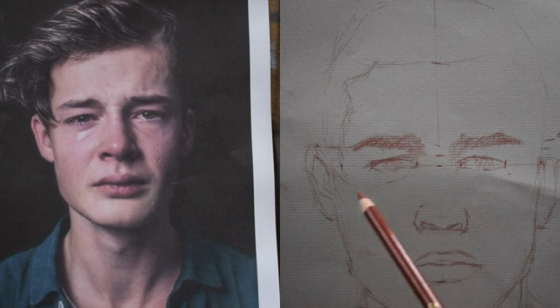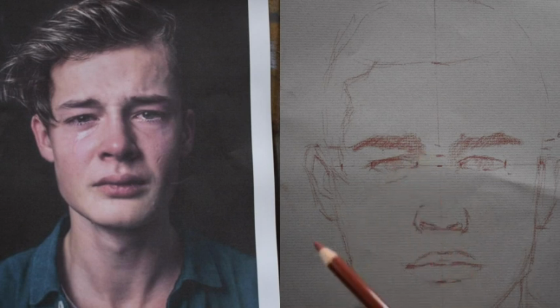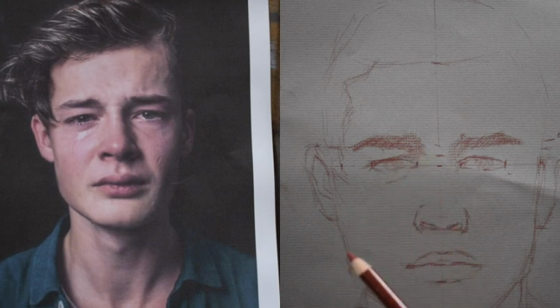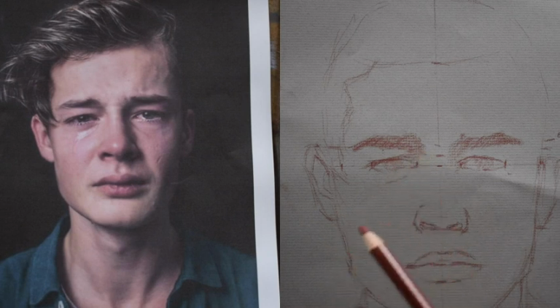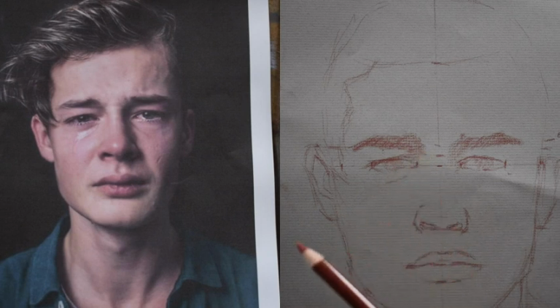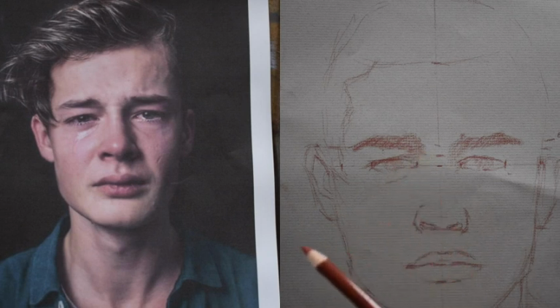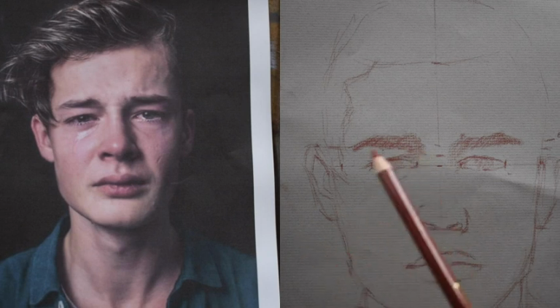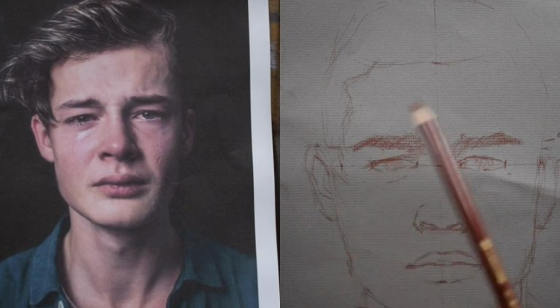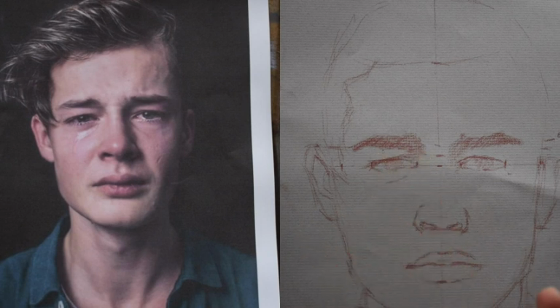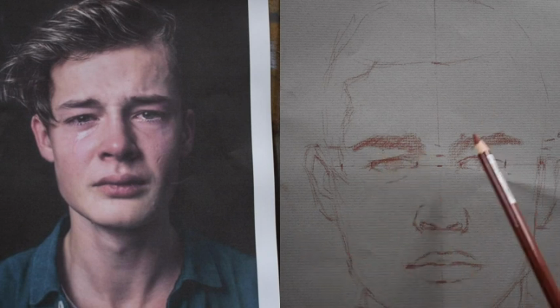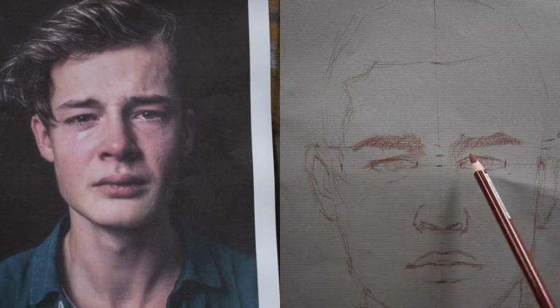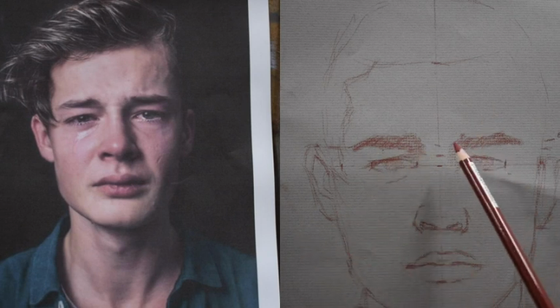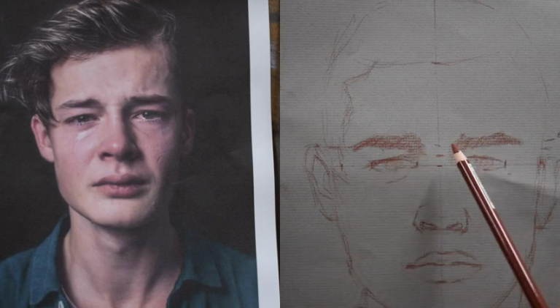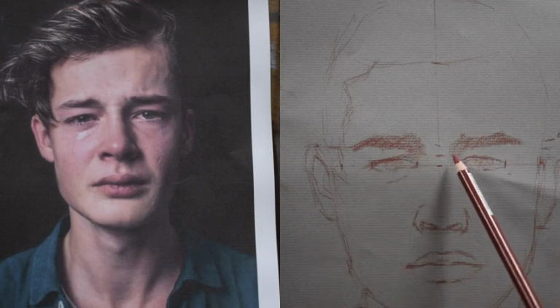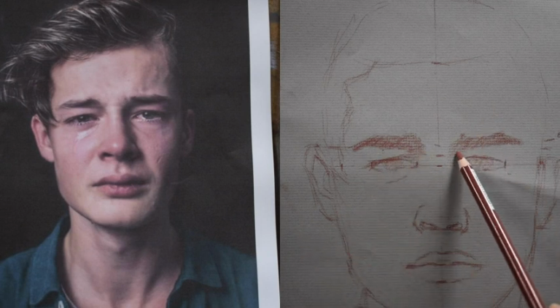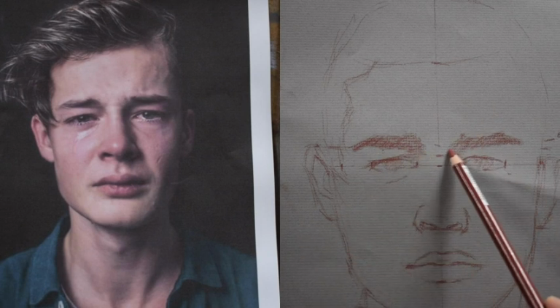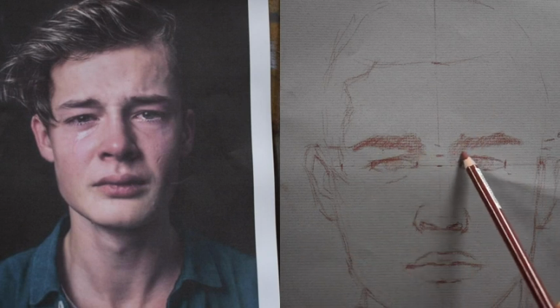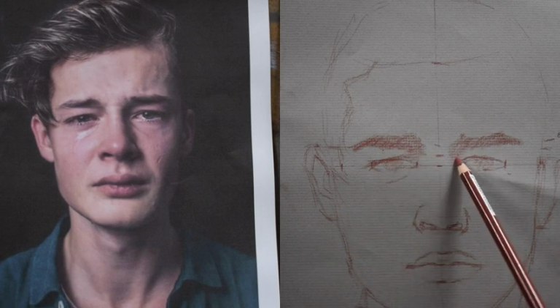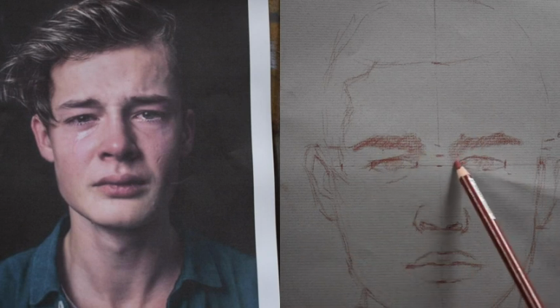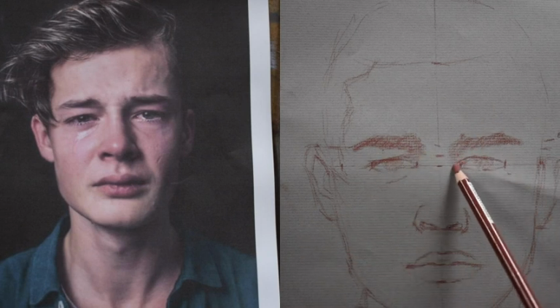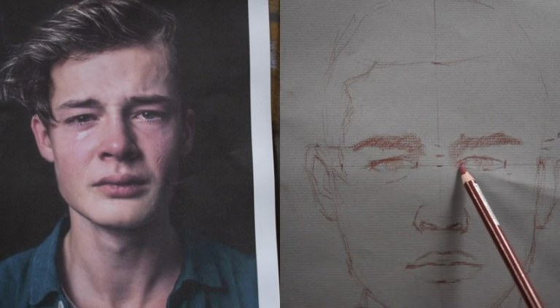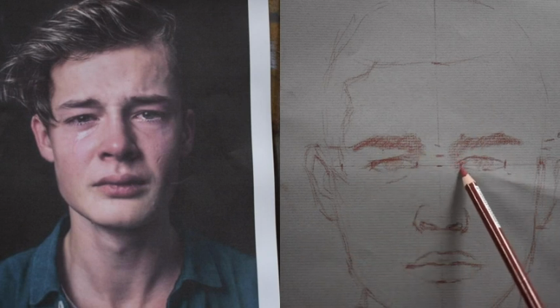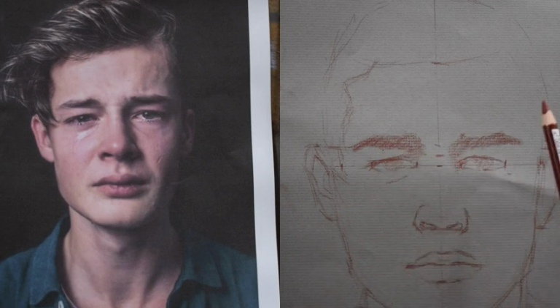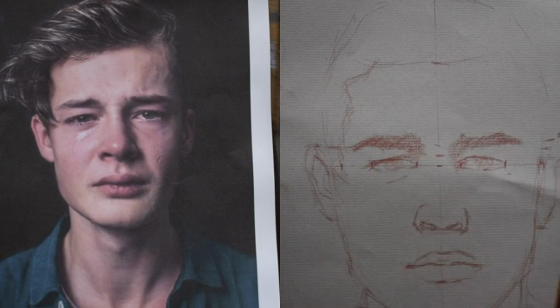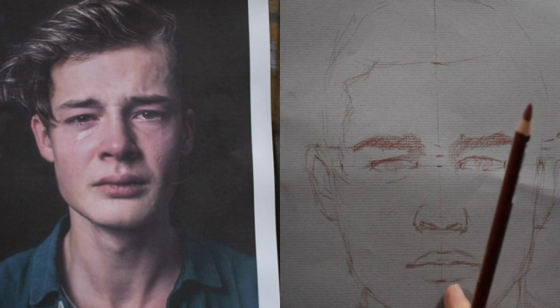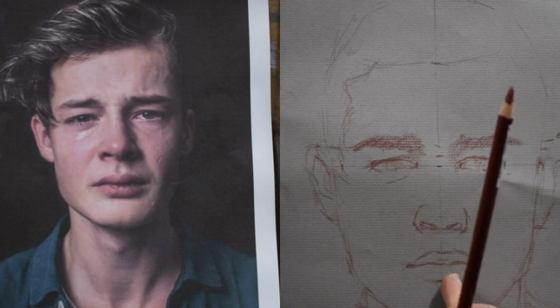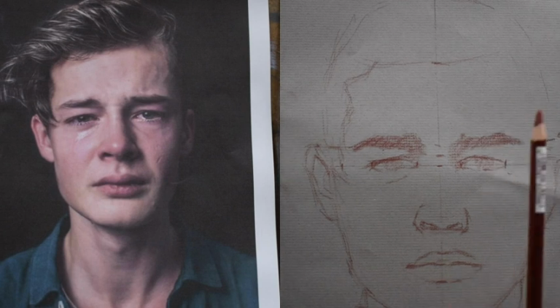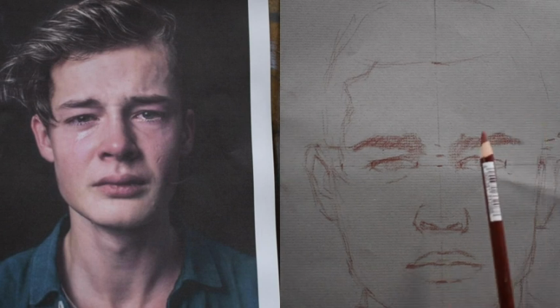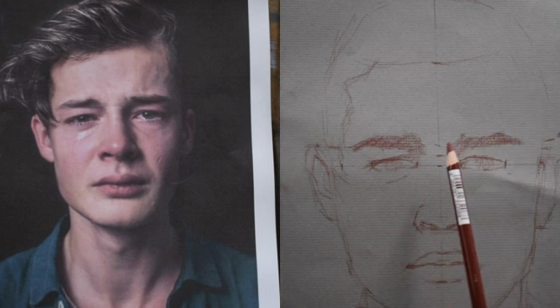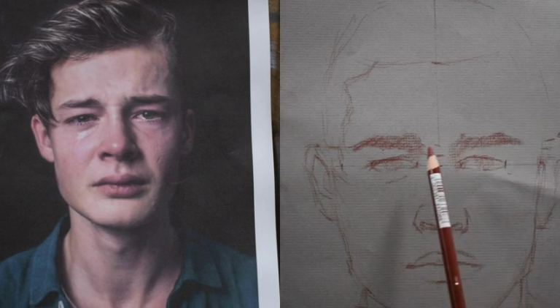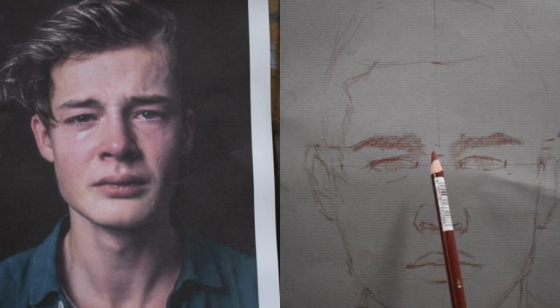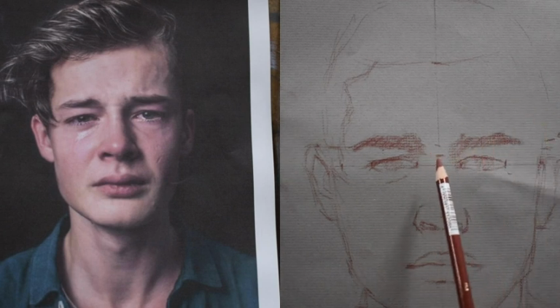Remember, this person has a scrunched up face, like they're crying, so I have to remind myself of that too.